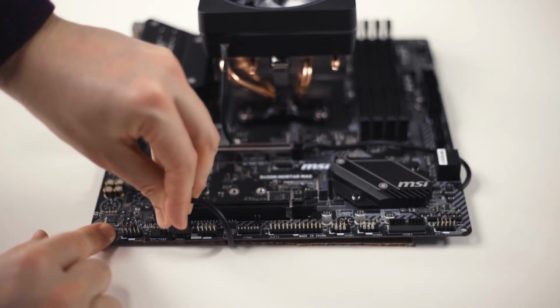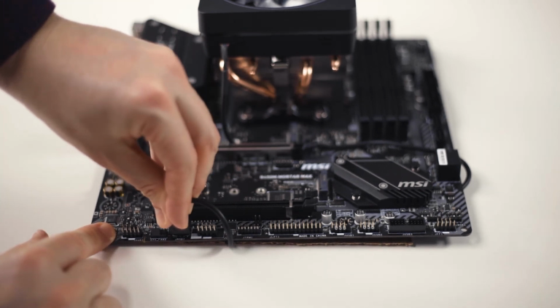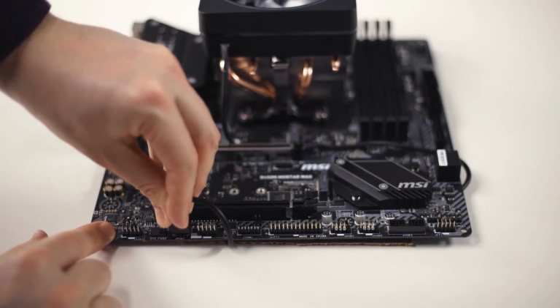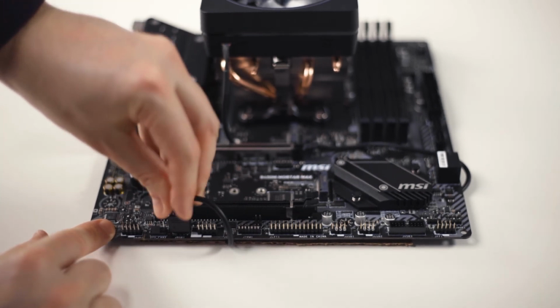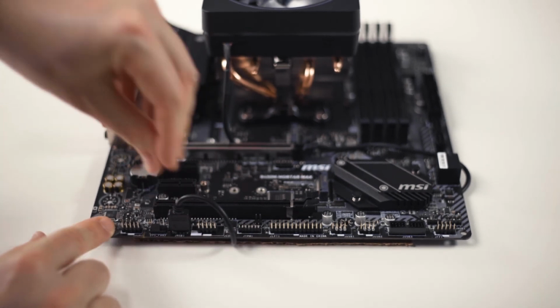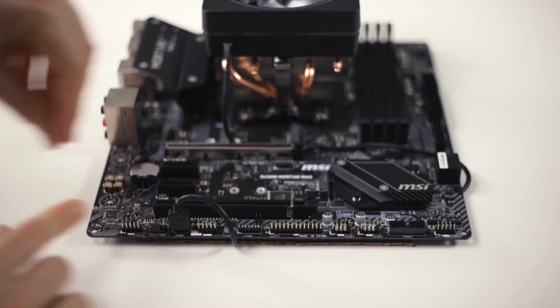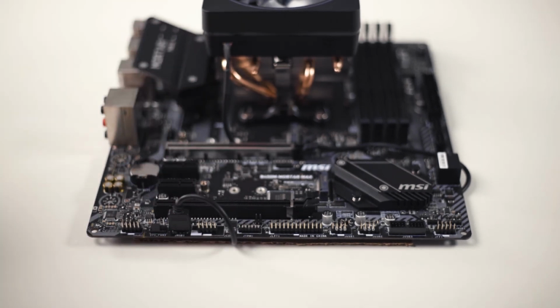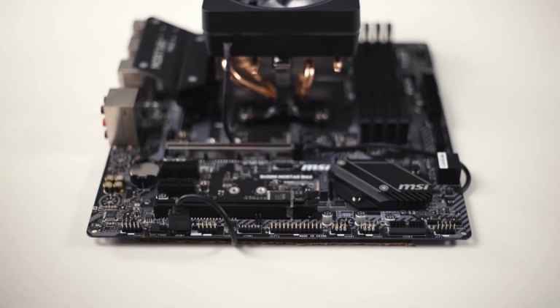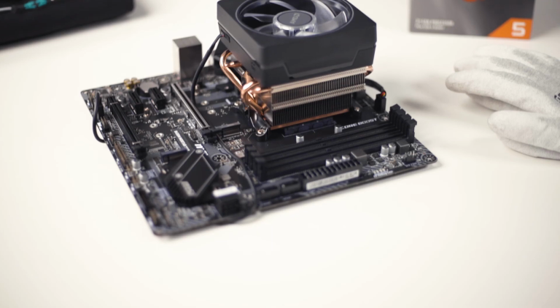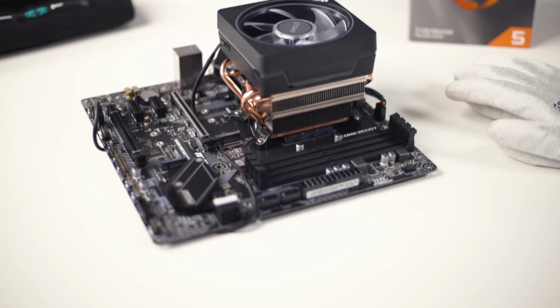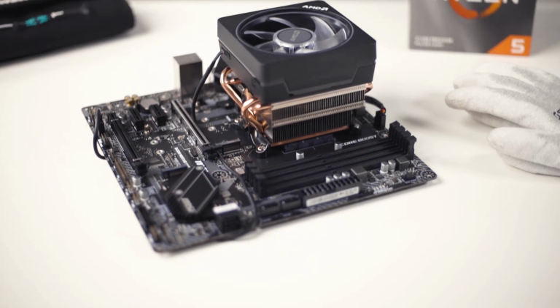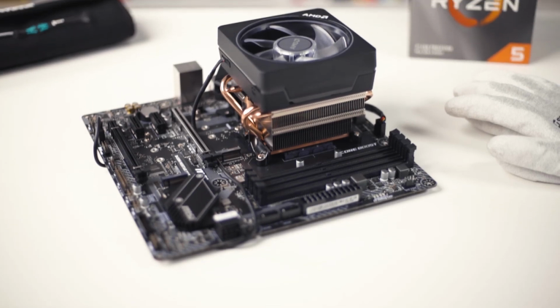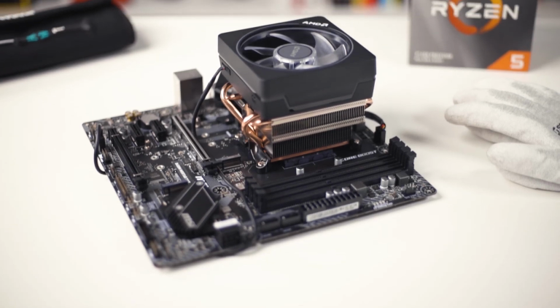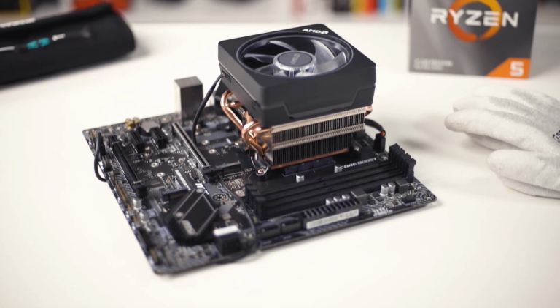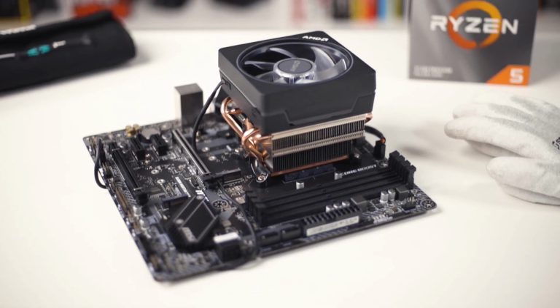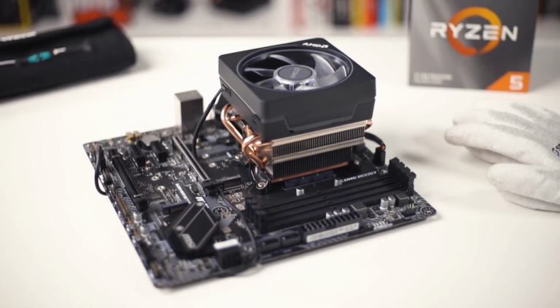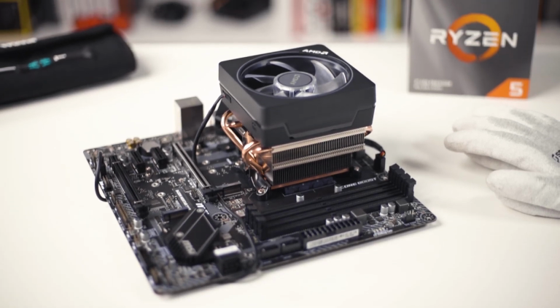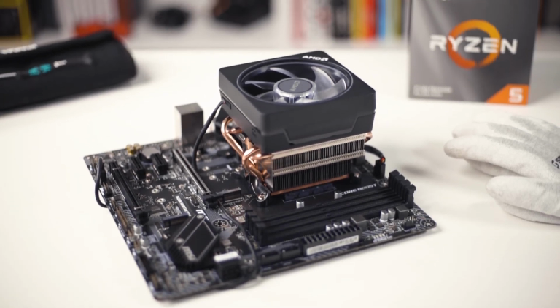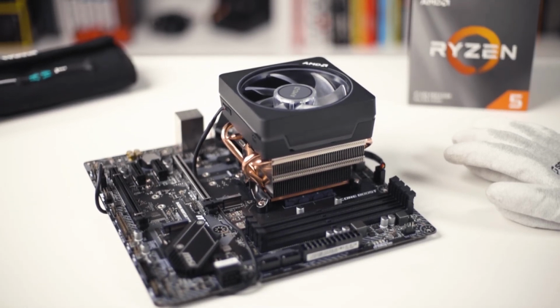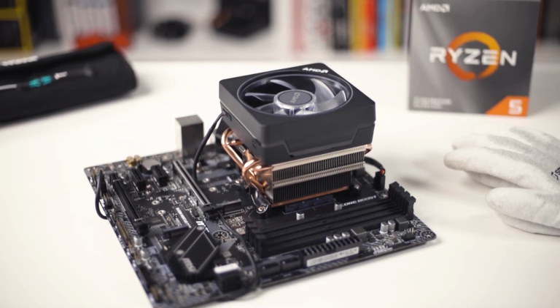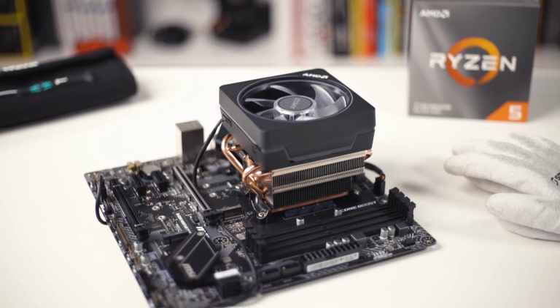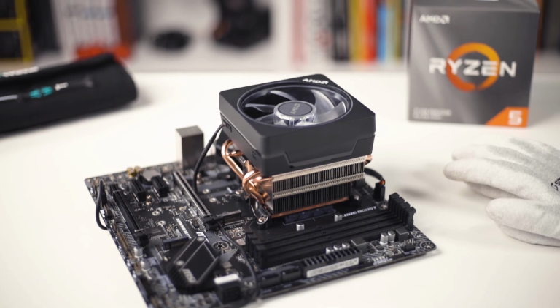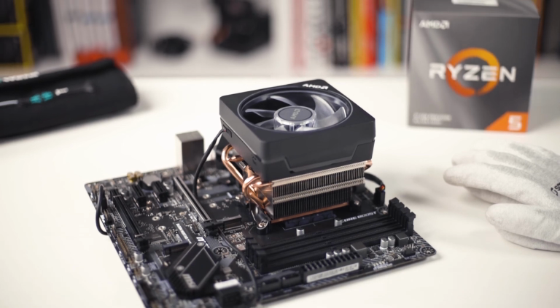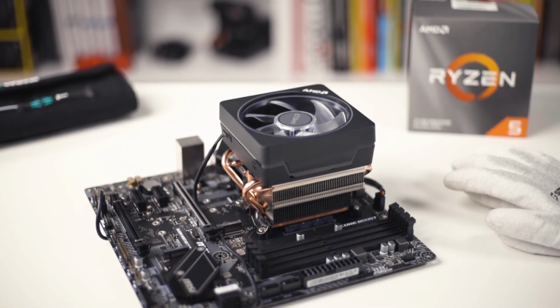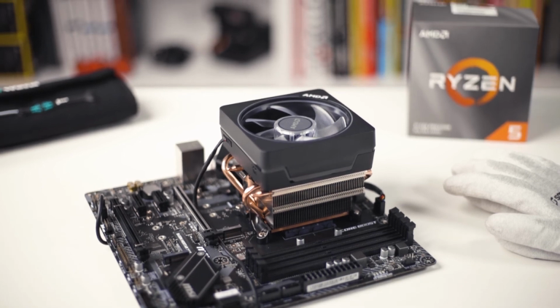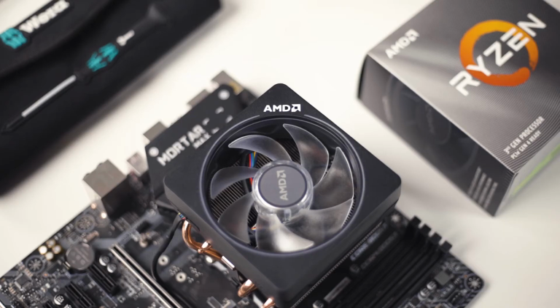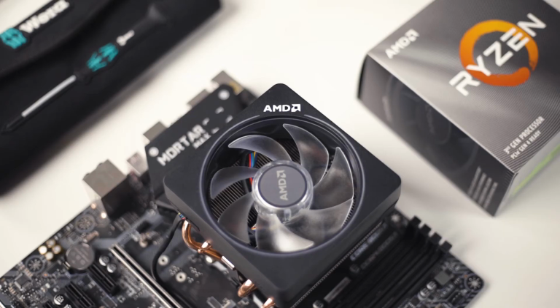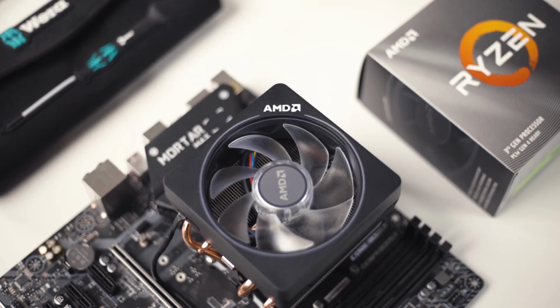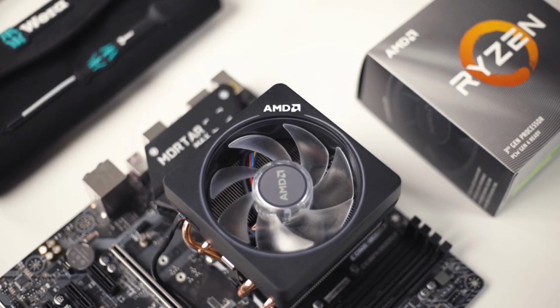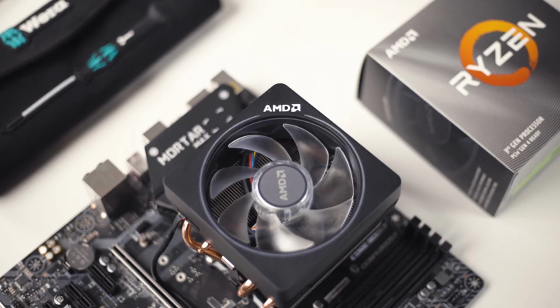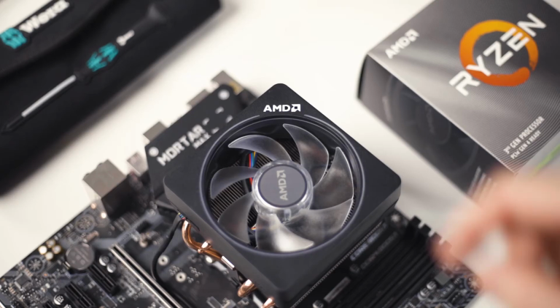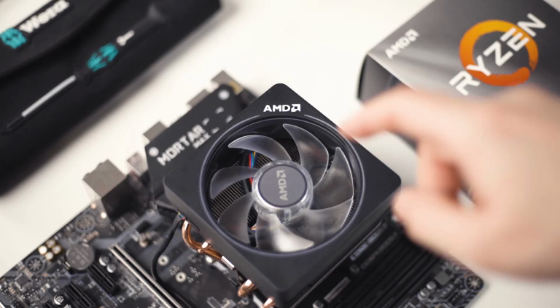Now we can continue with the assembly of the PC, but you will see that in the next video.